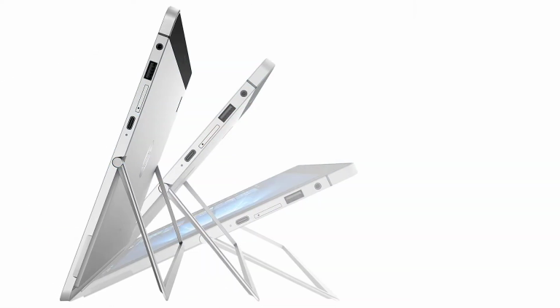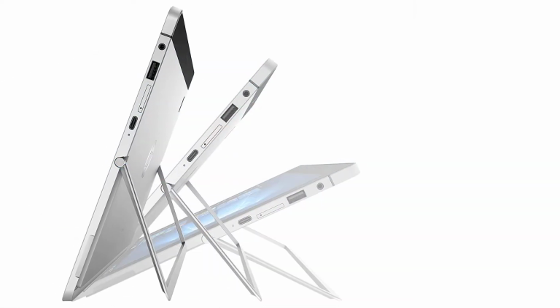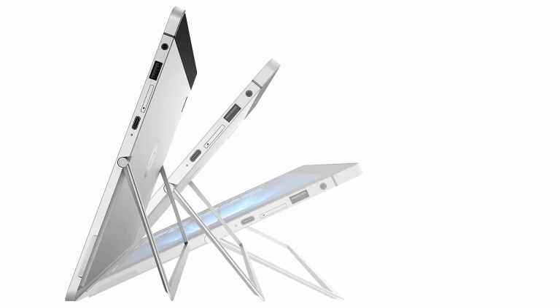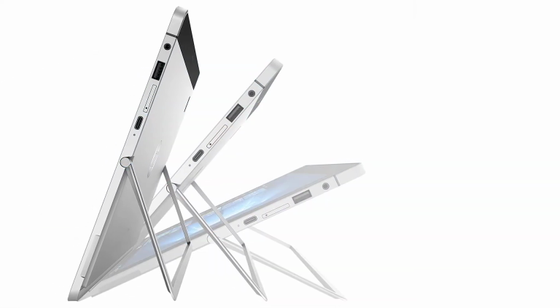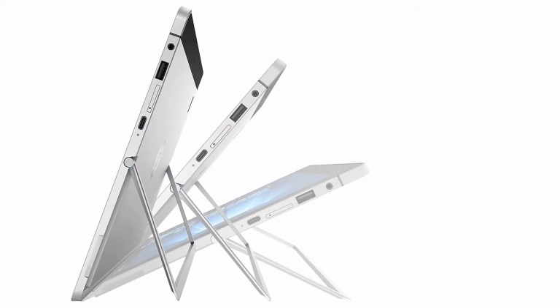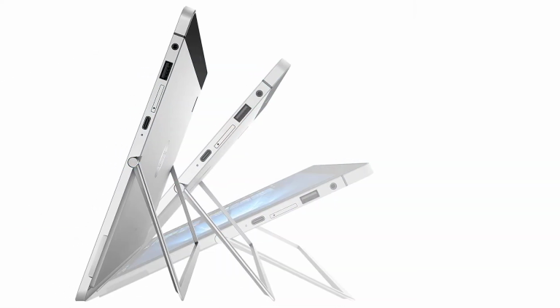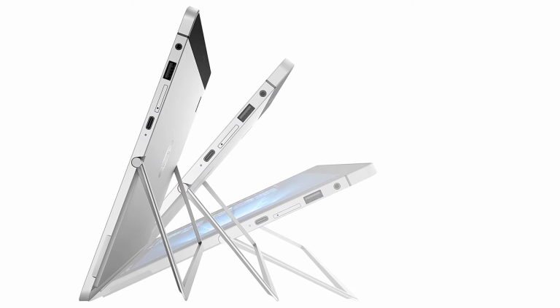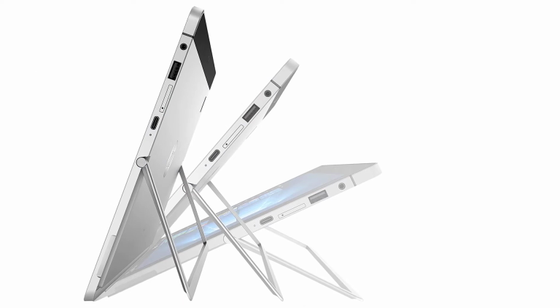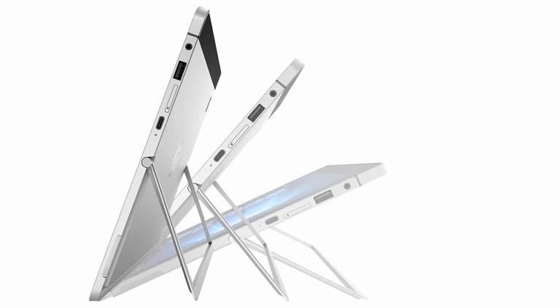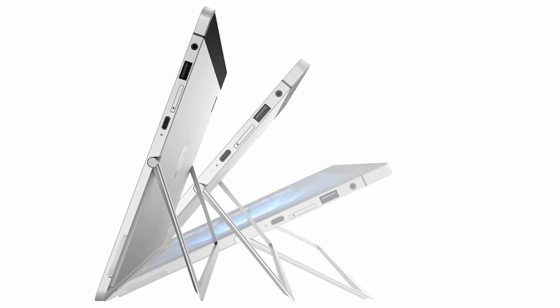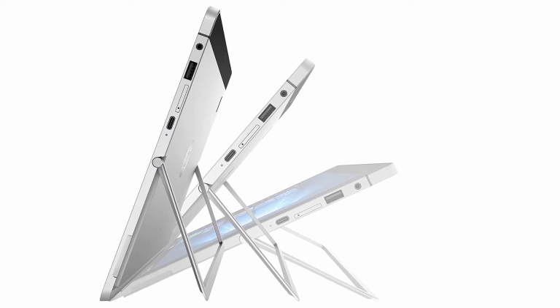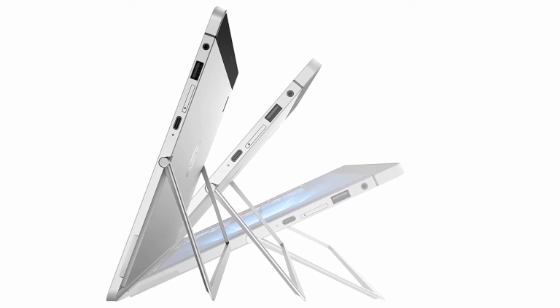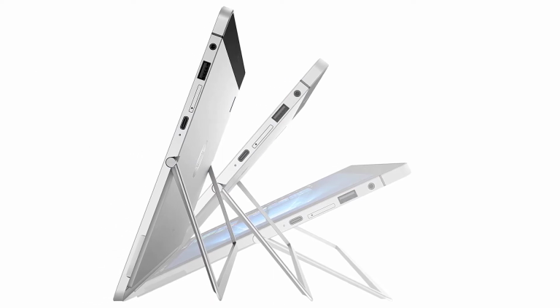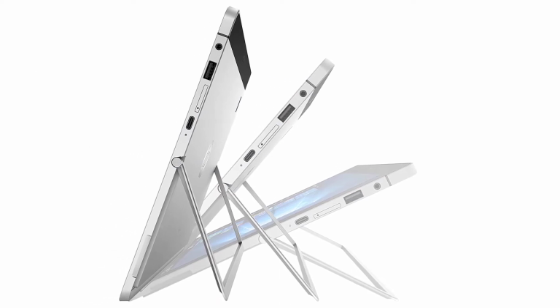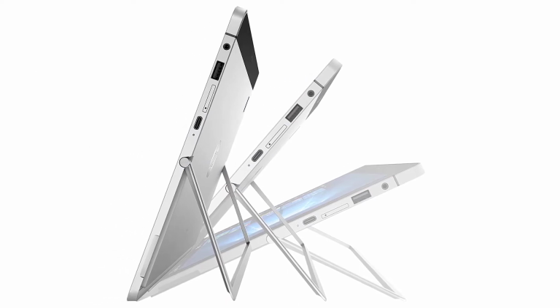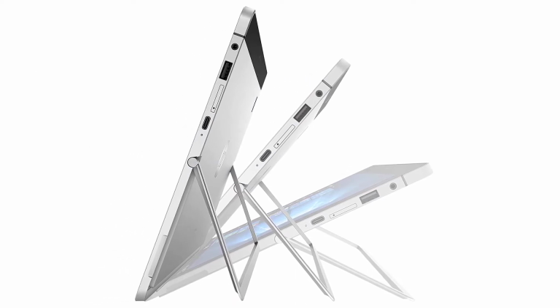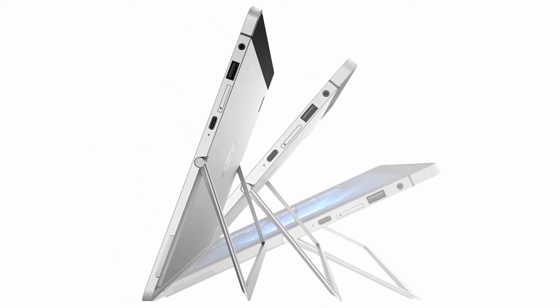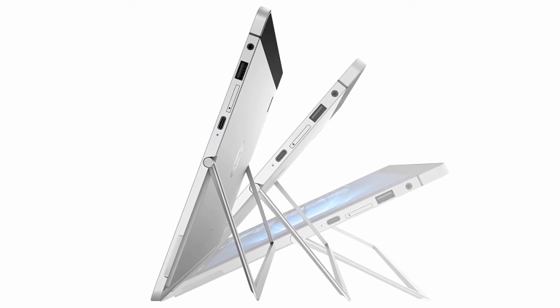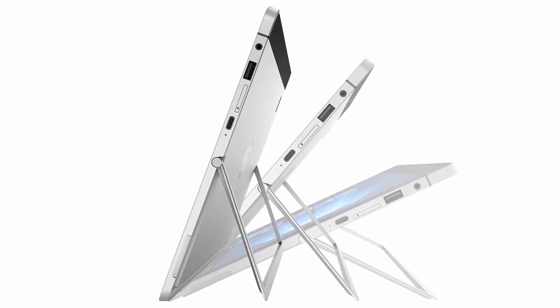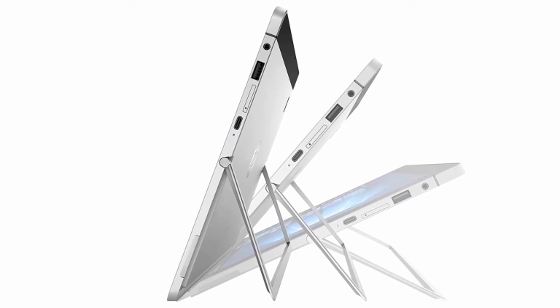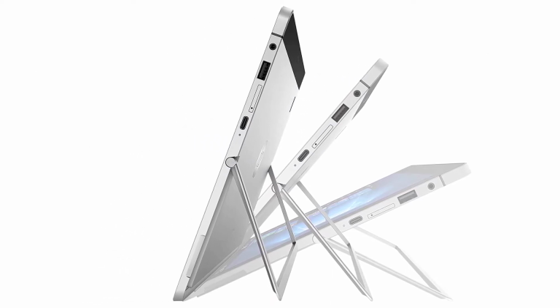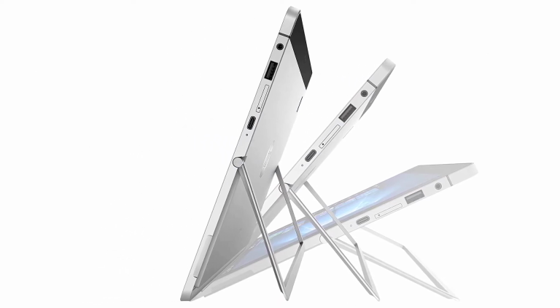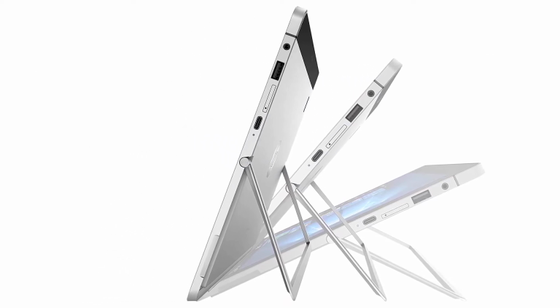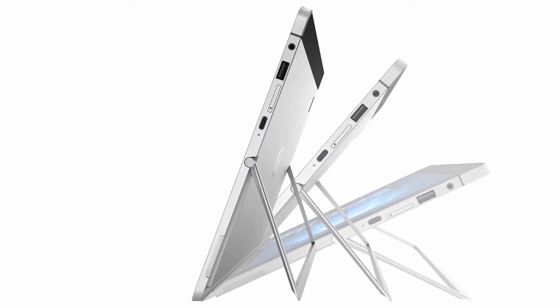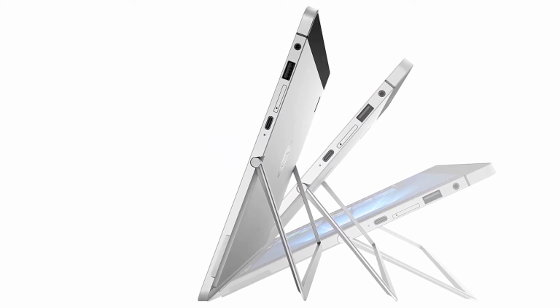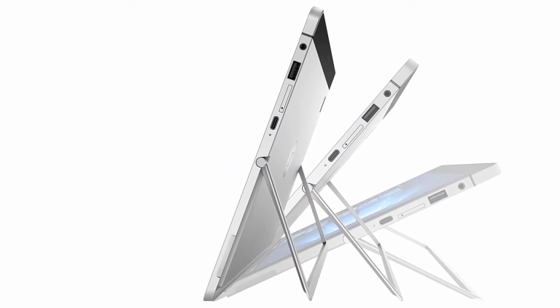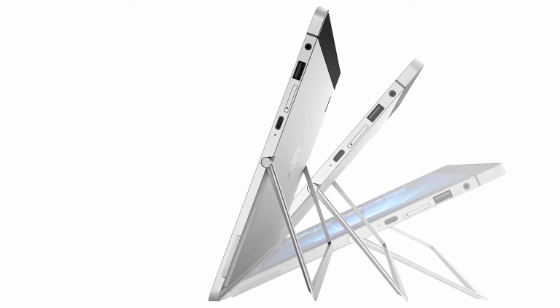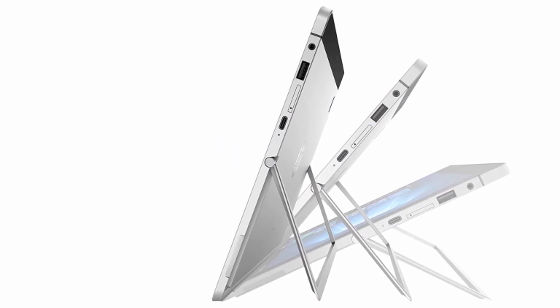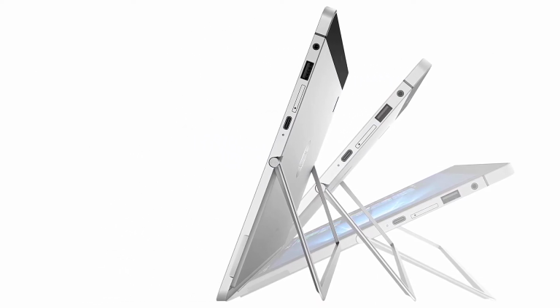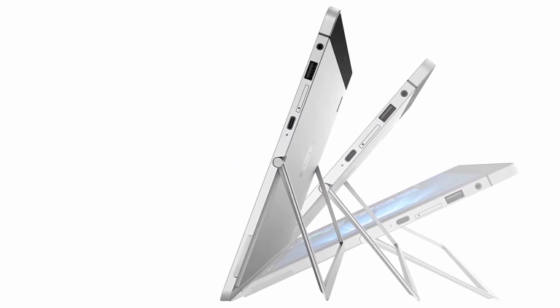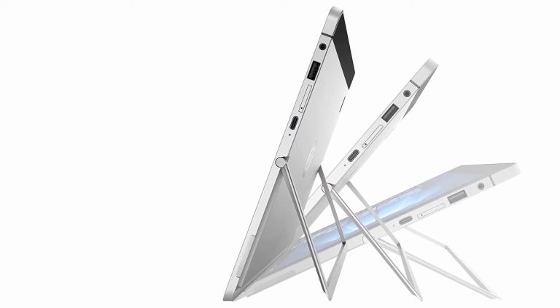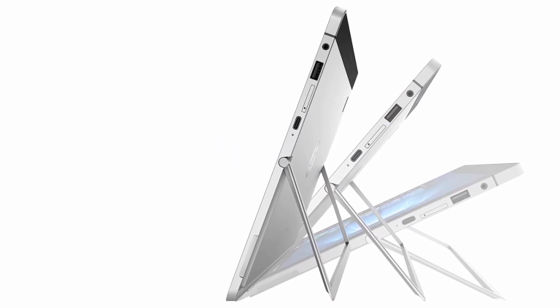Furthermore, it includes a 2MP front camera and a 5MP rear camera.